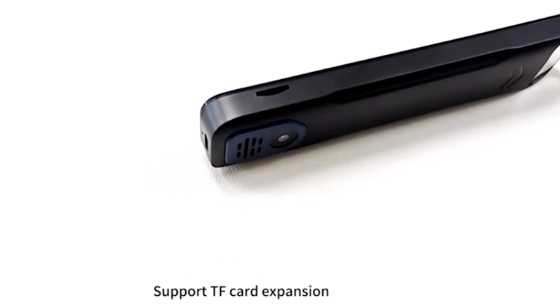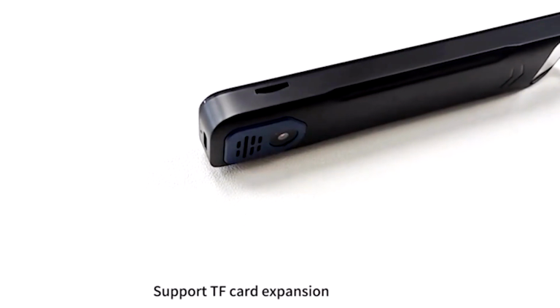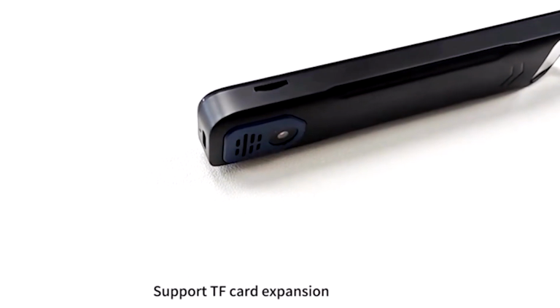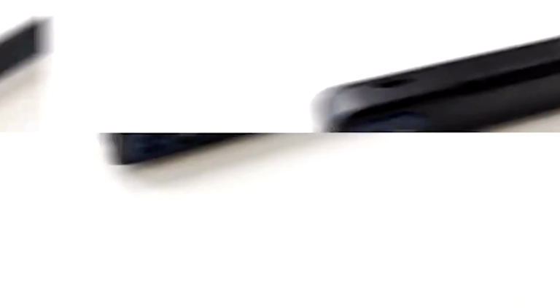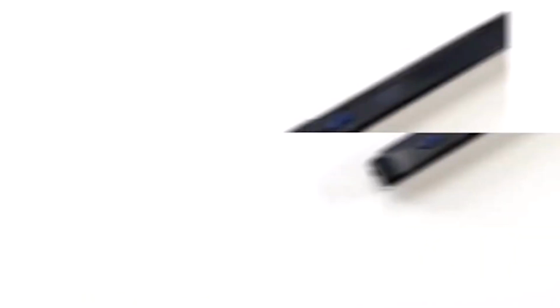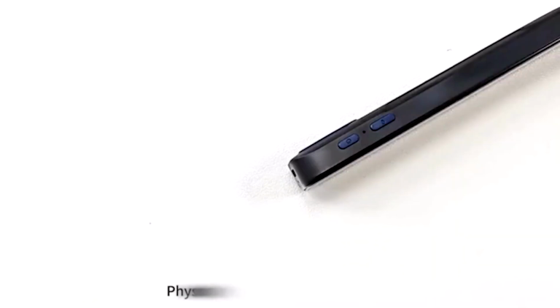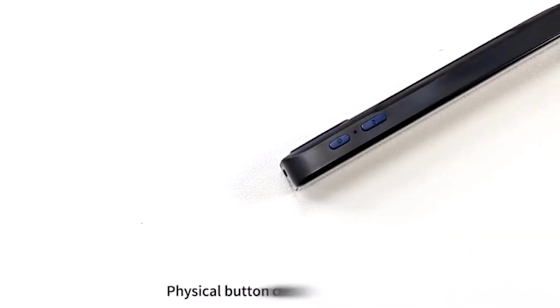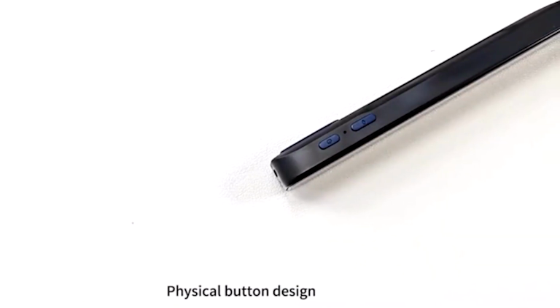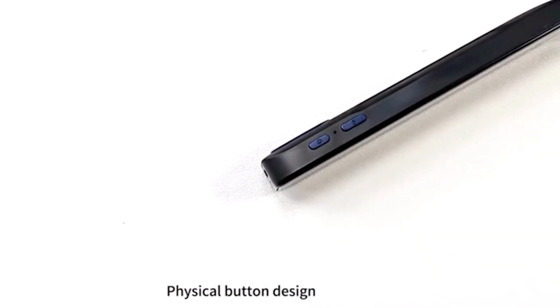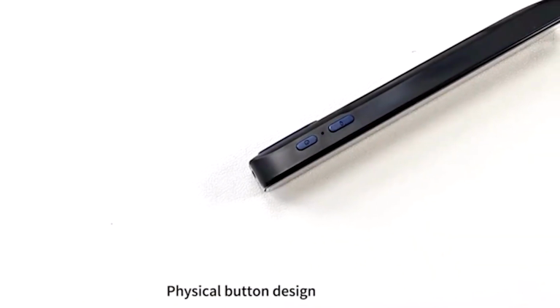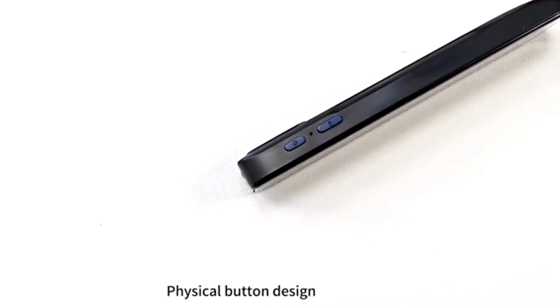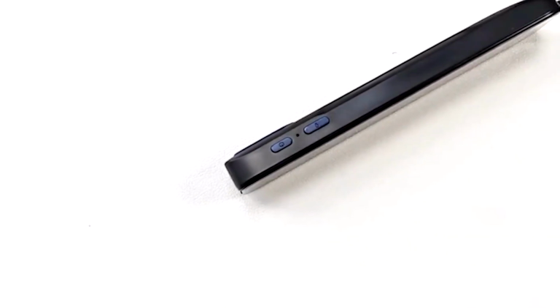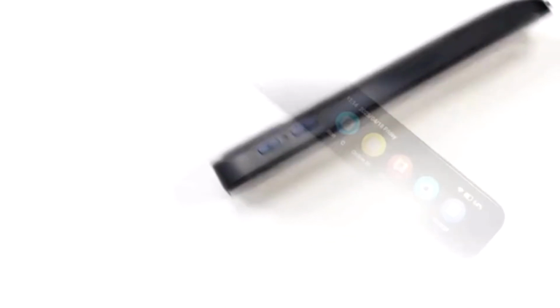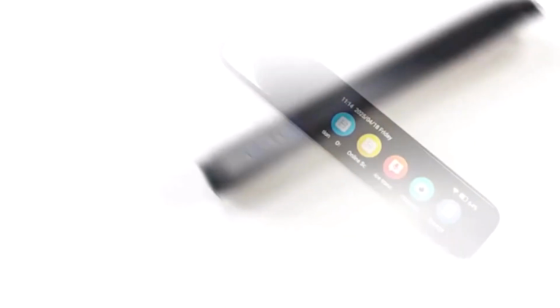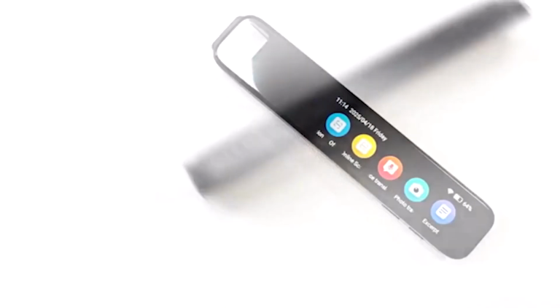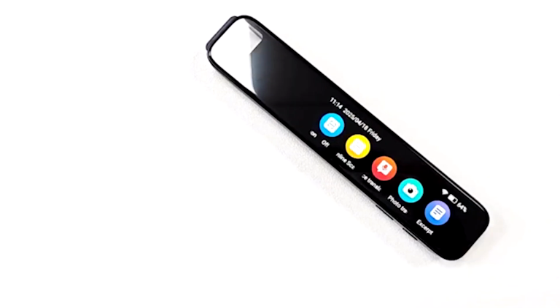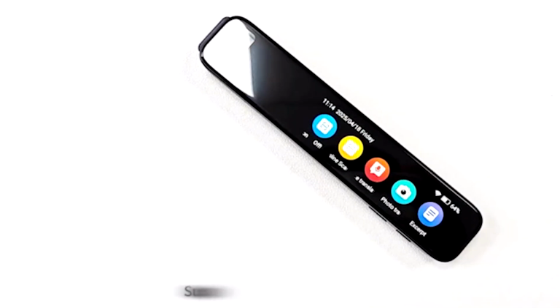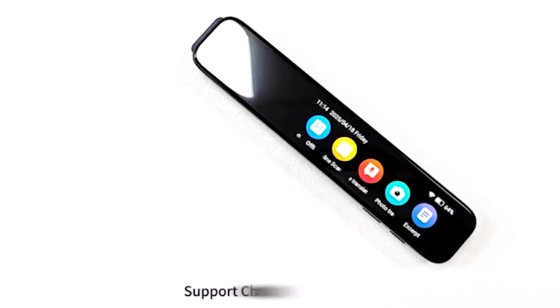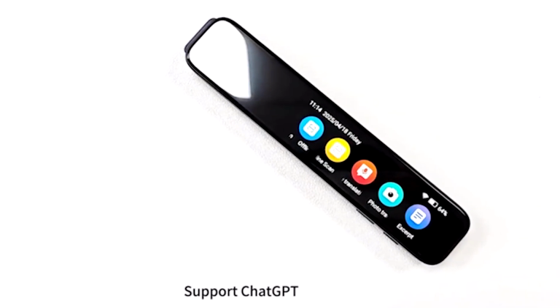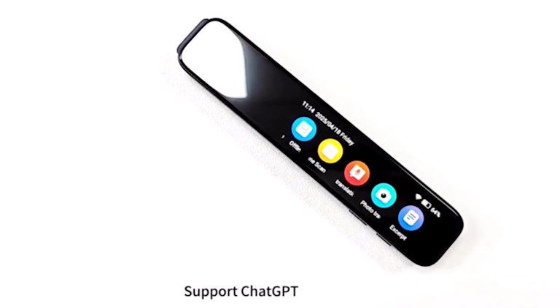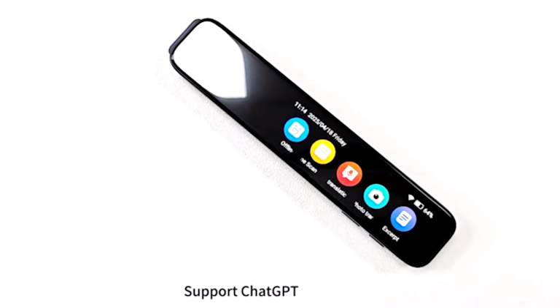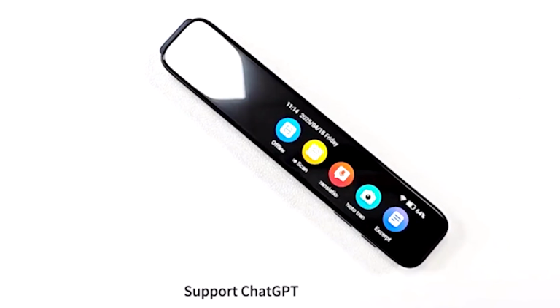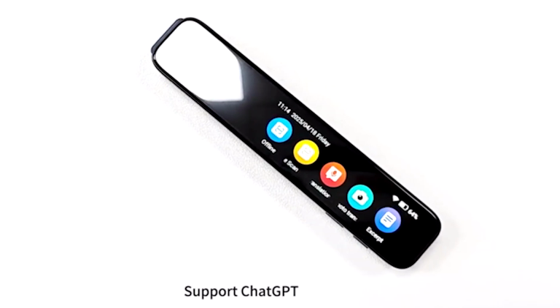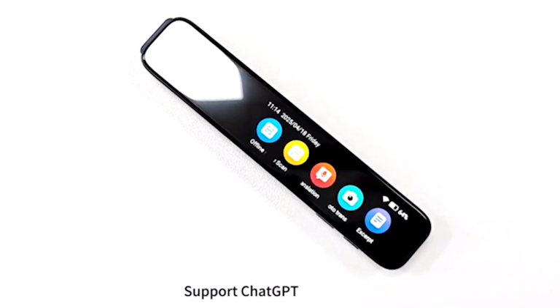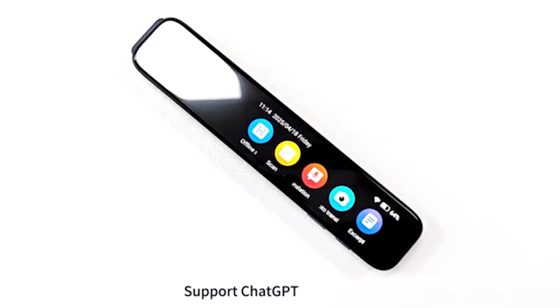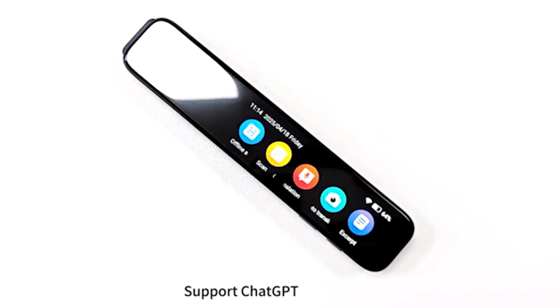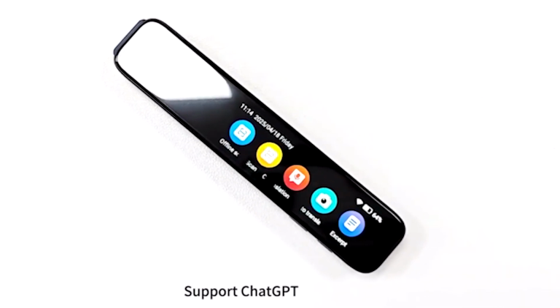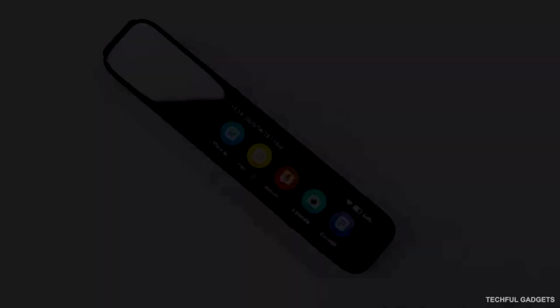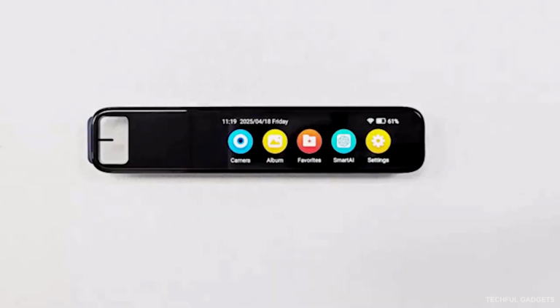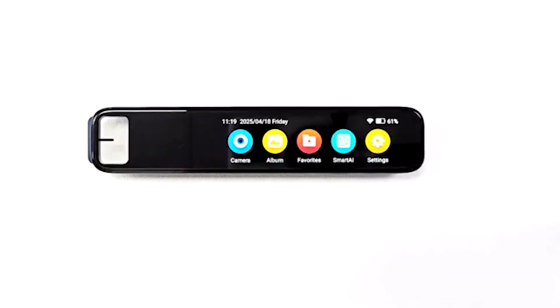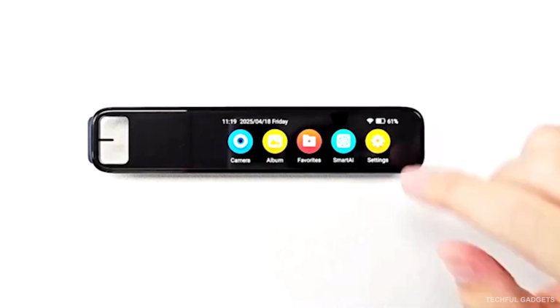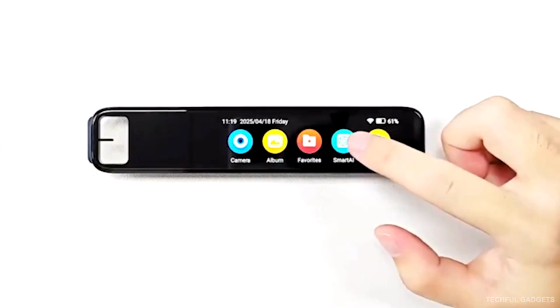Built on Android, the Lingua AI Pen features Wi-Fi connectivity and a sharp 3-inch 1280x720 color display, making everything easy to read and use. Portable, powerful, and unbelievably smart, the Lingua AI Pen brings the world's languages right to your fingertips.